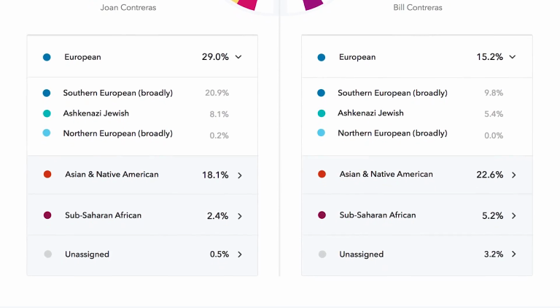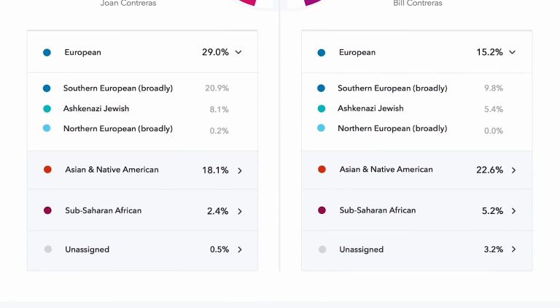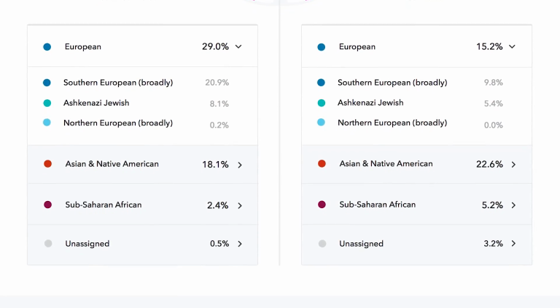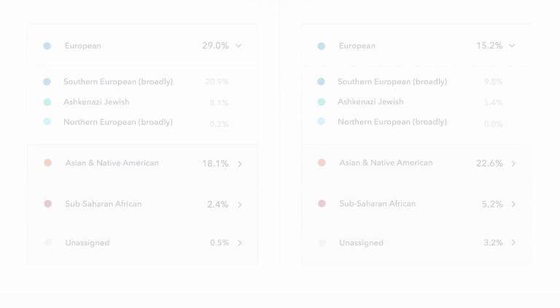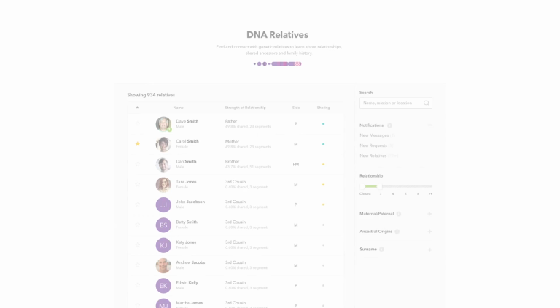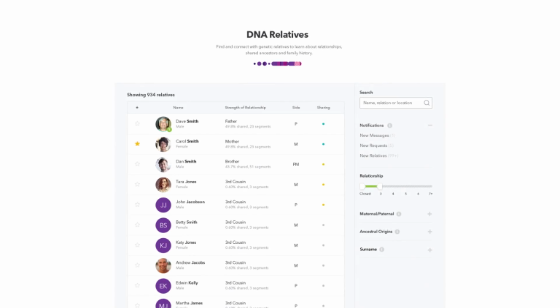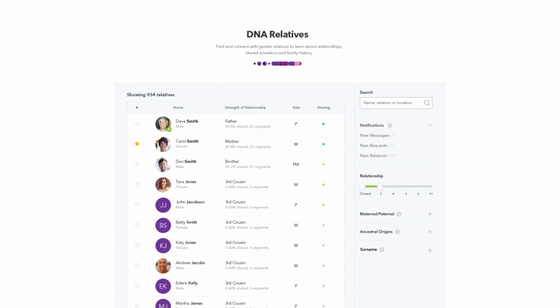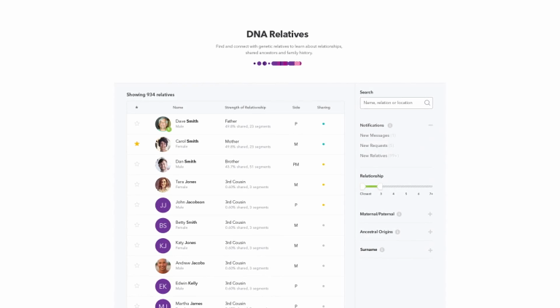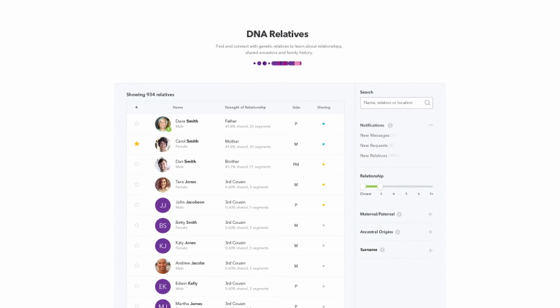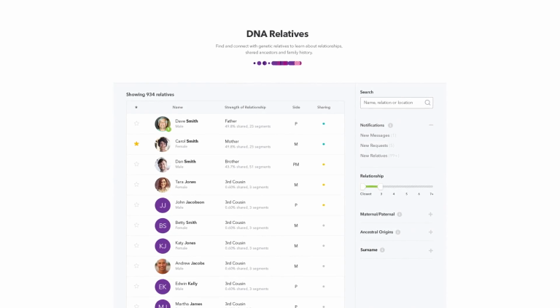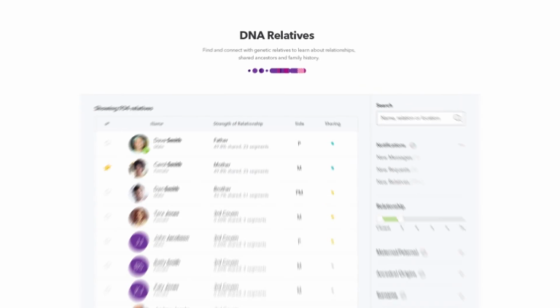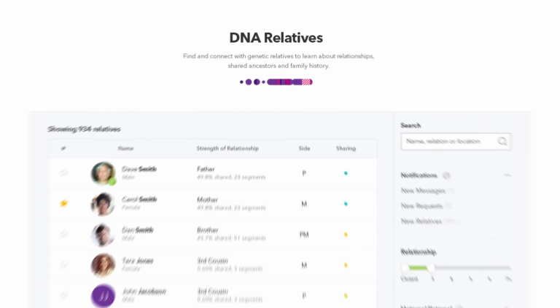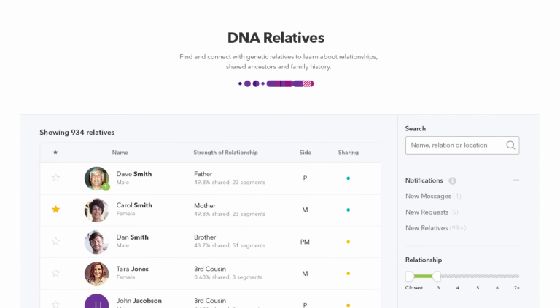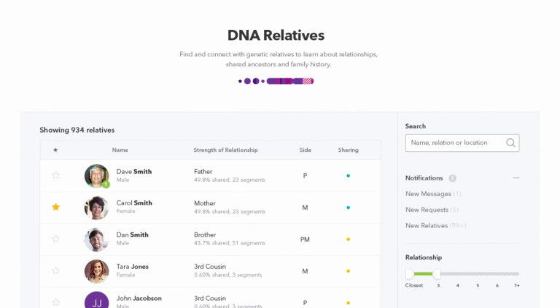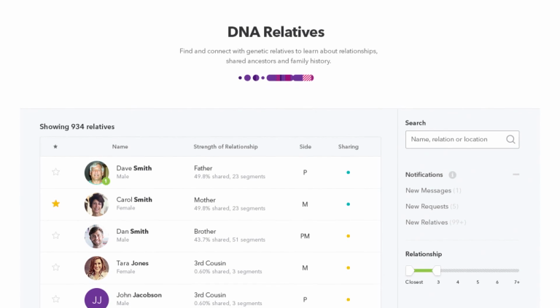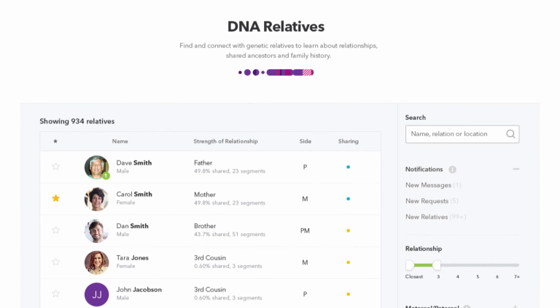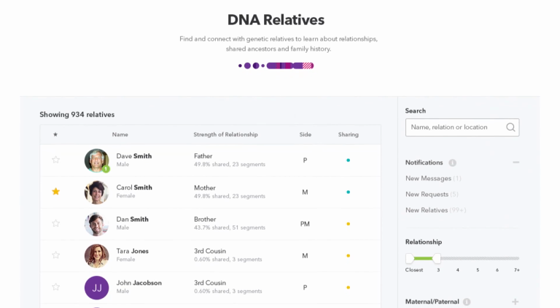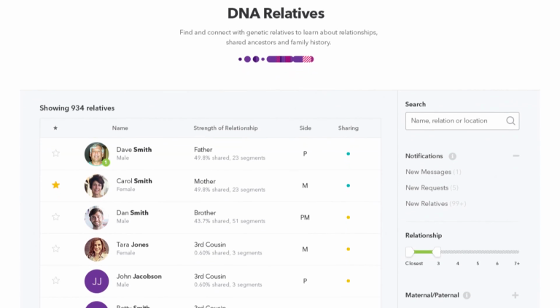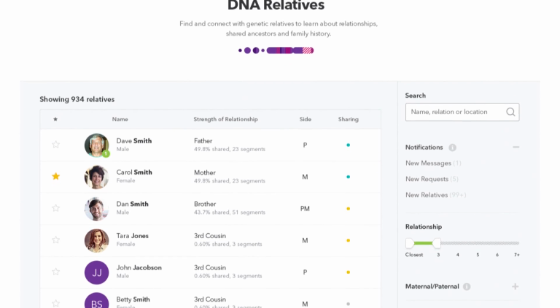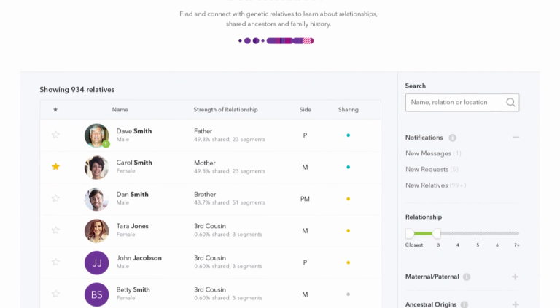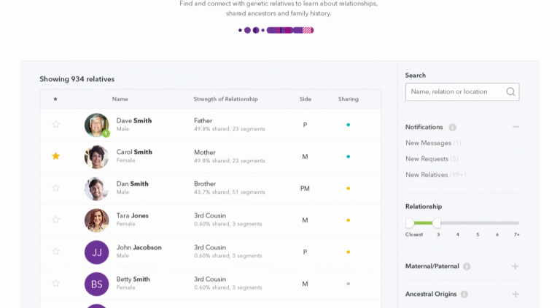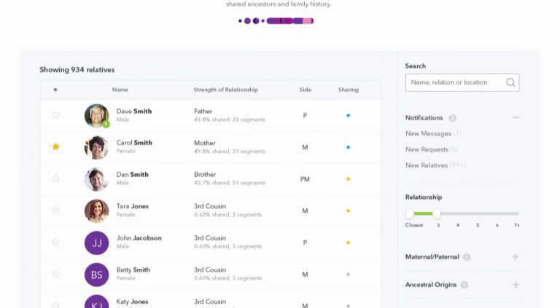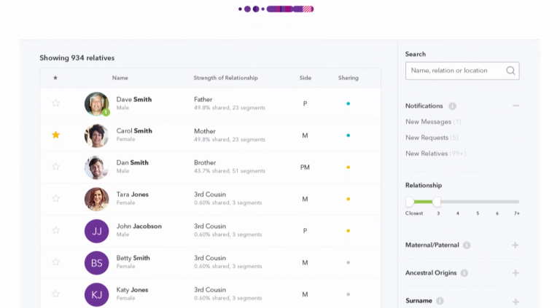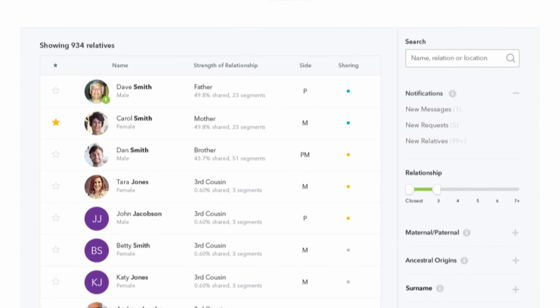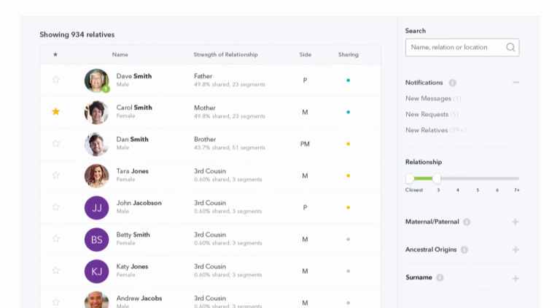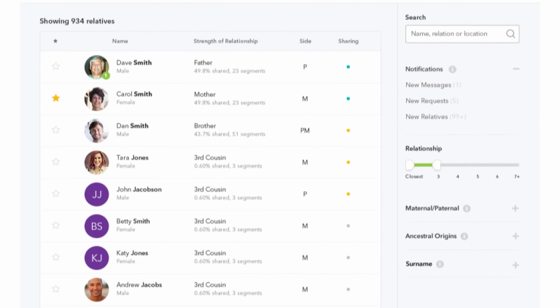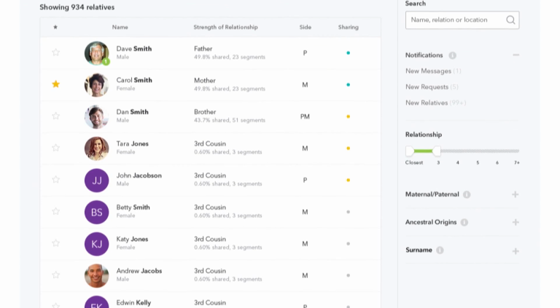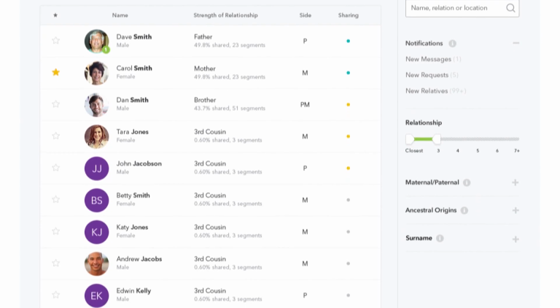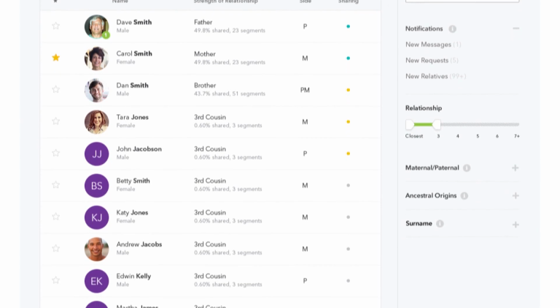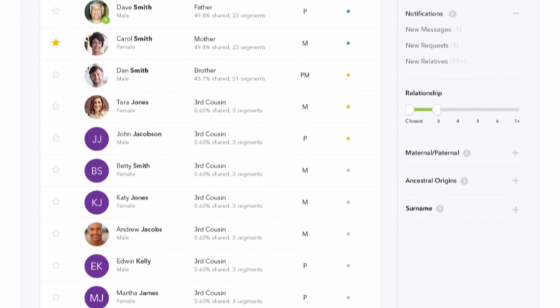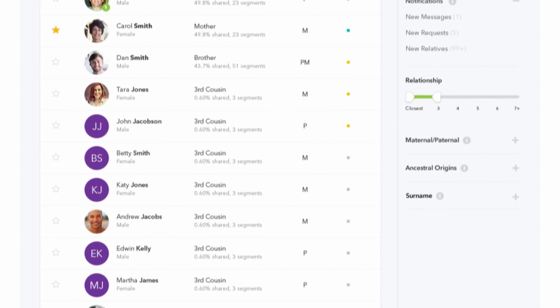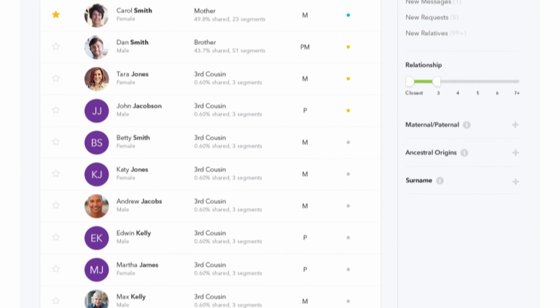Plus, having a parent genotyped activates labels next to all your DNA relatives' matches, indicating if they're from your mom's or dad's side.